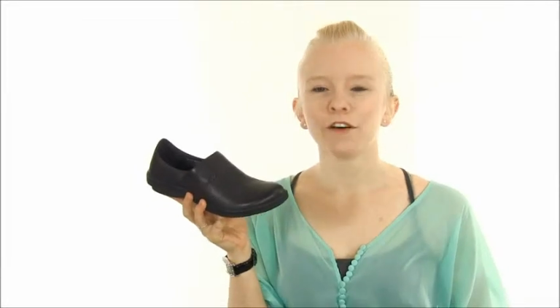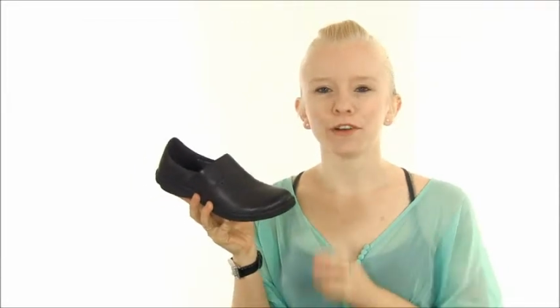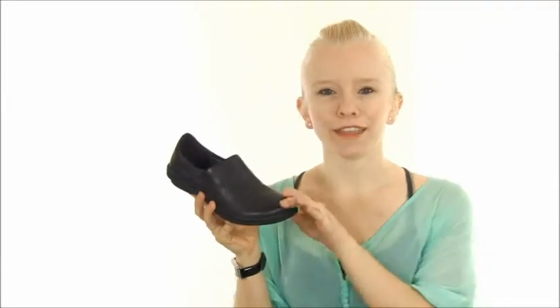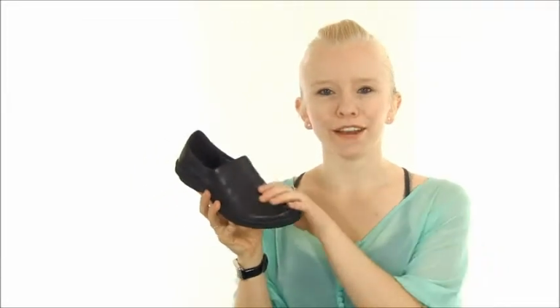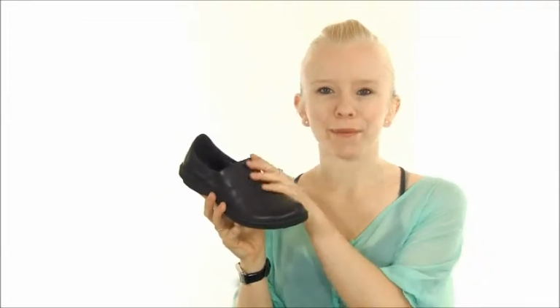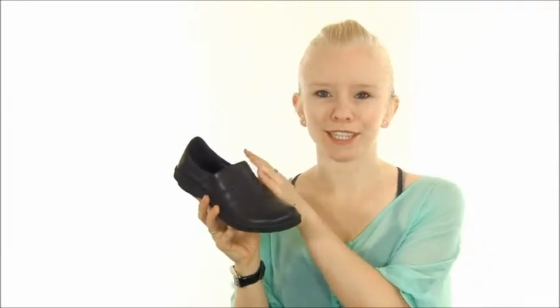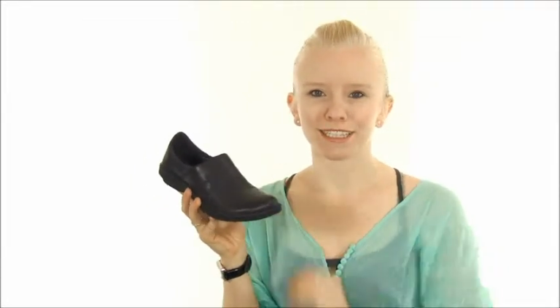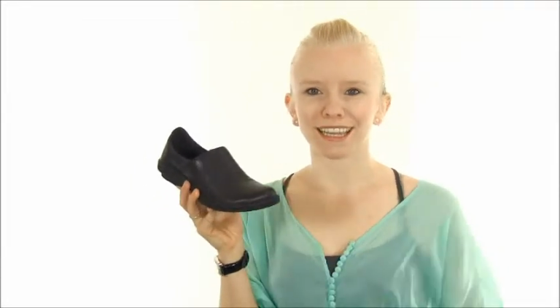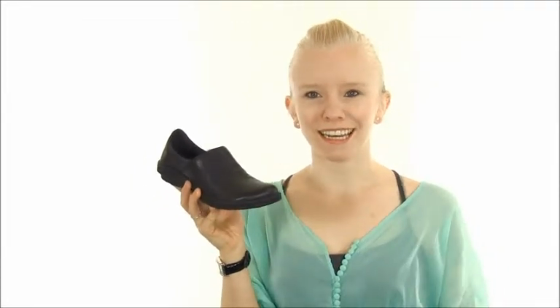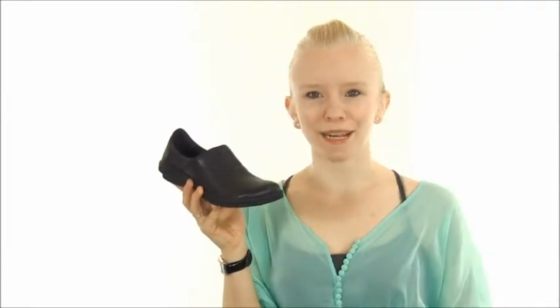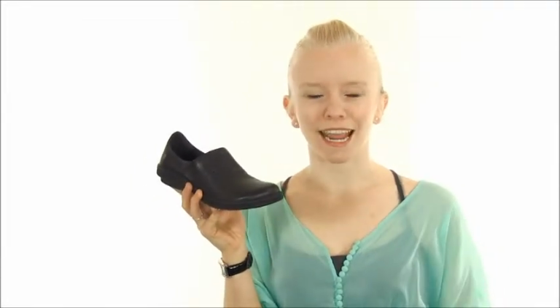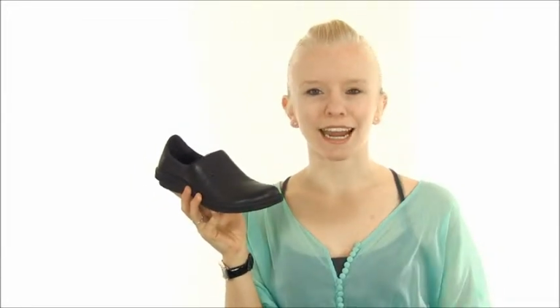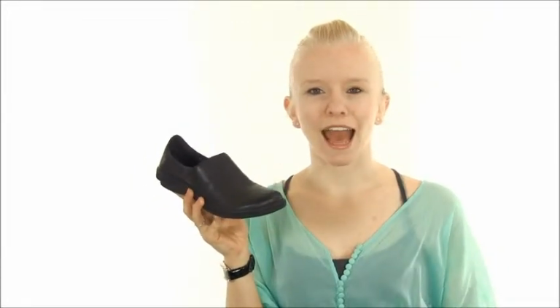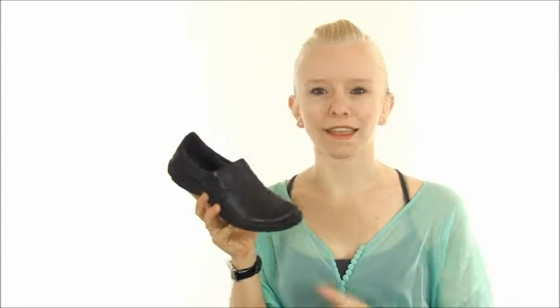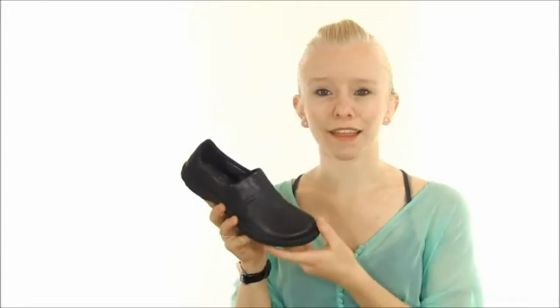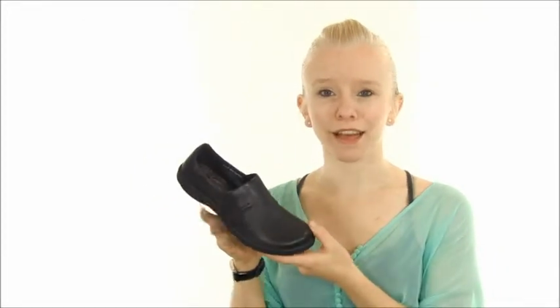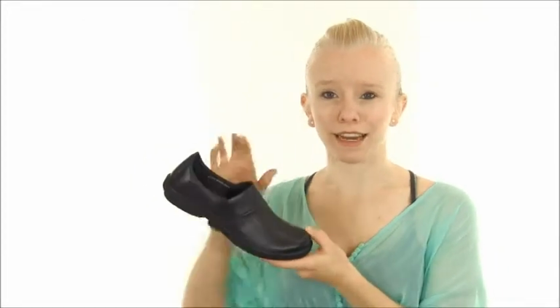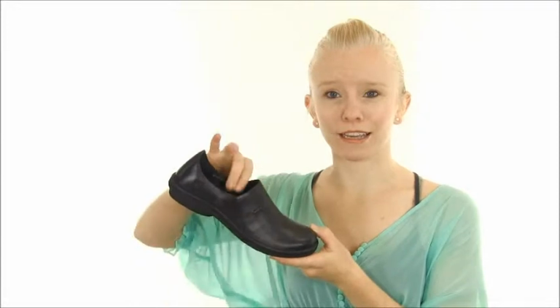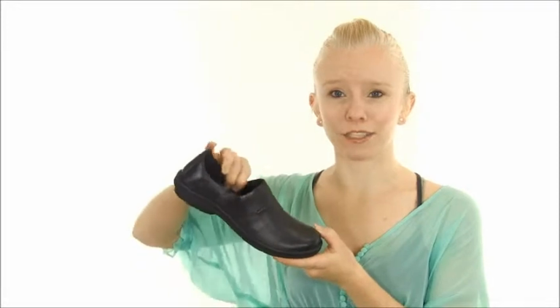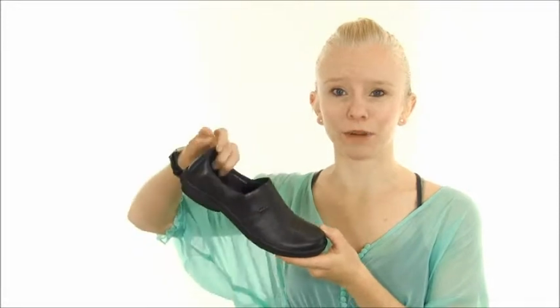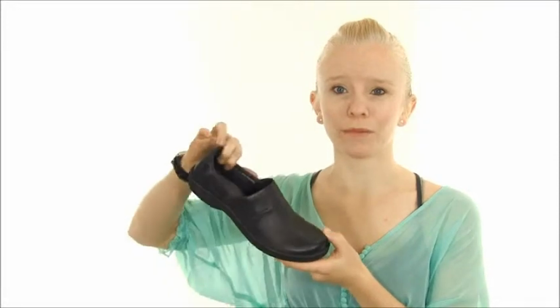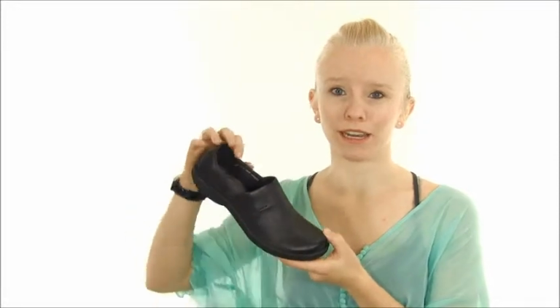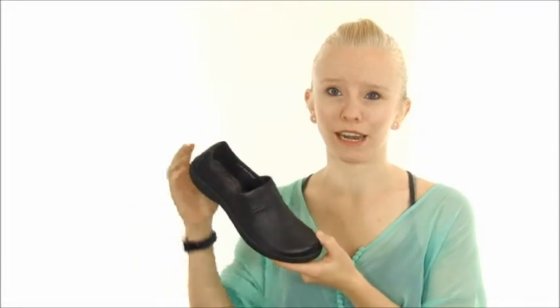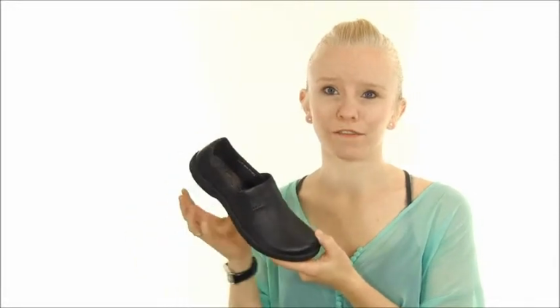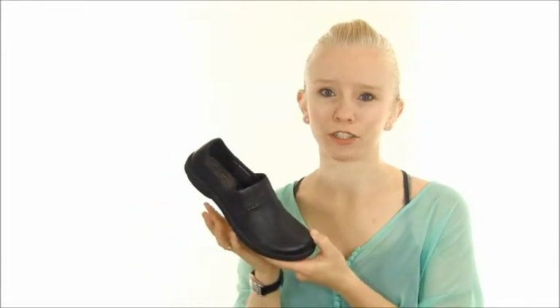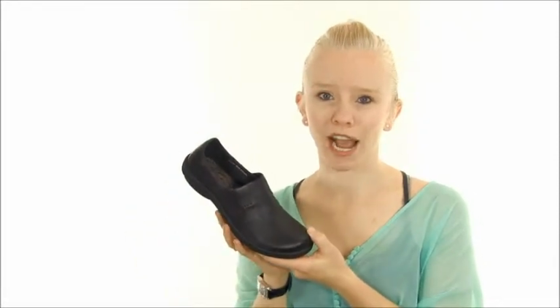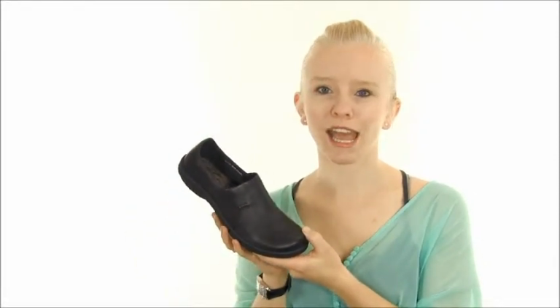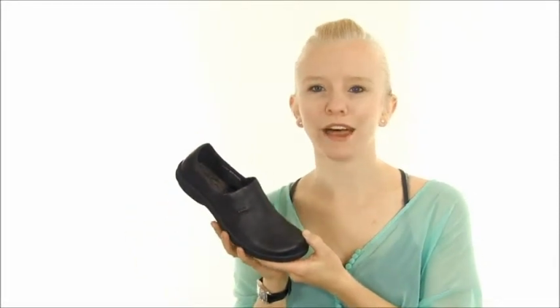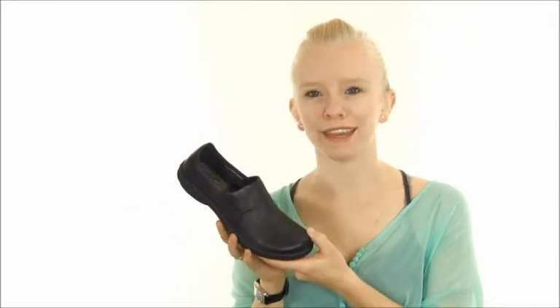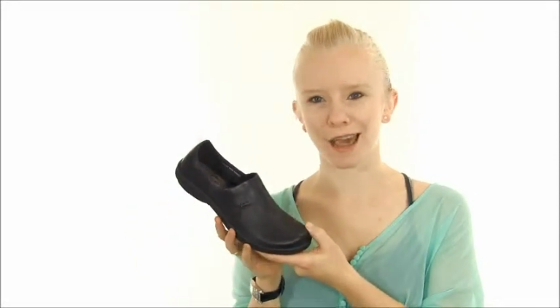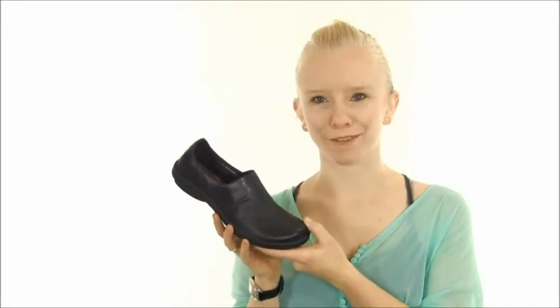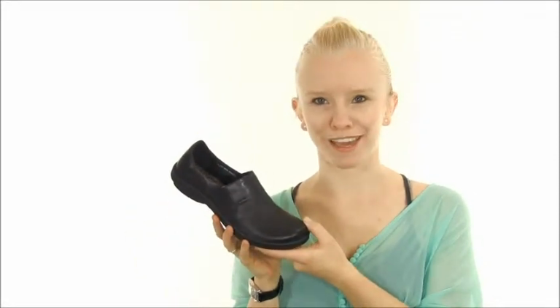Full grain leather uppers are easy to clean and maintain, and the leather lining gives you the breathability needed for dry, healthy and happy feet.